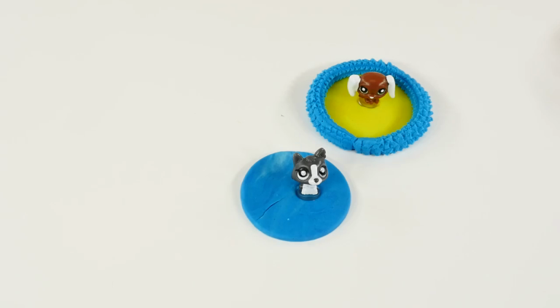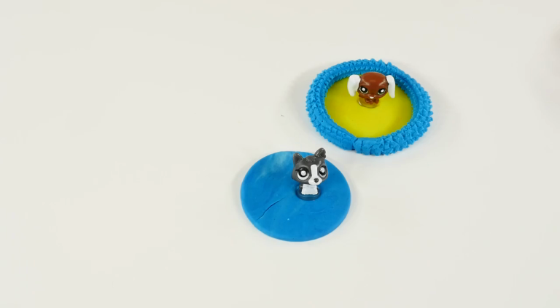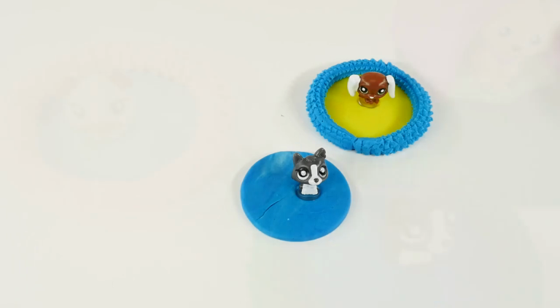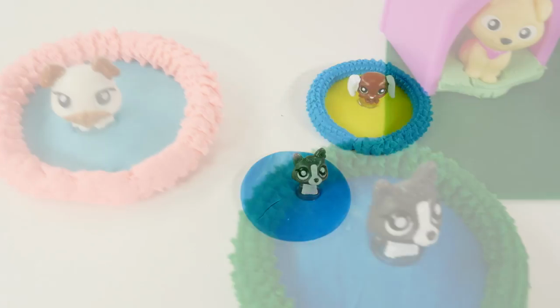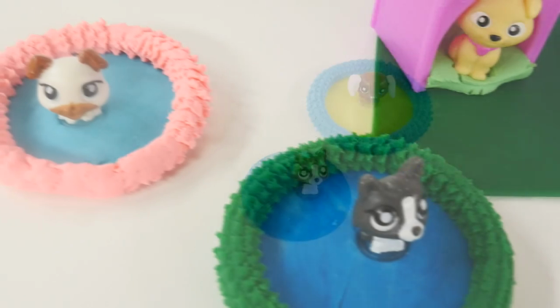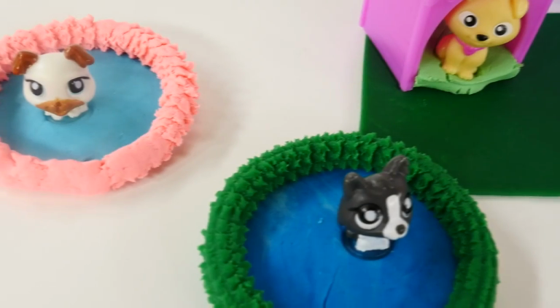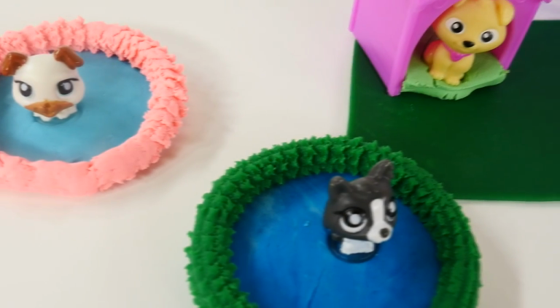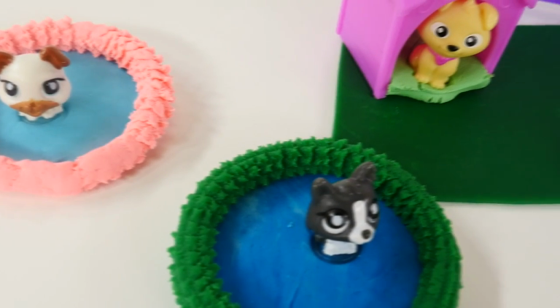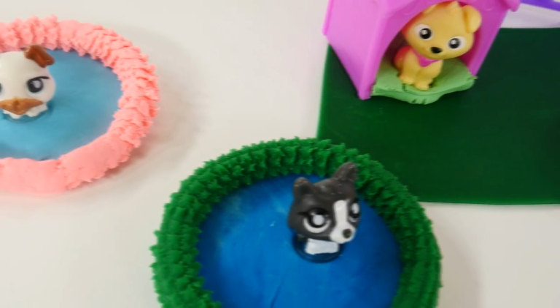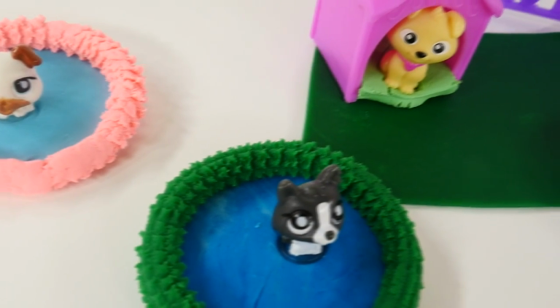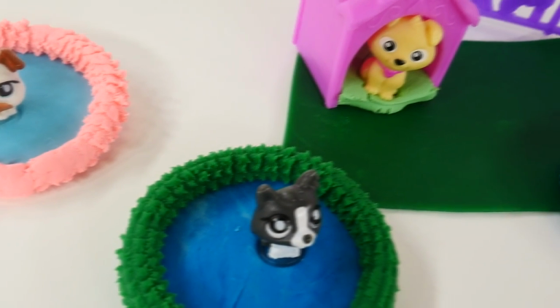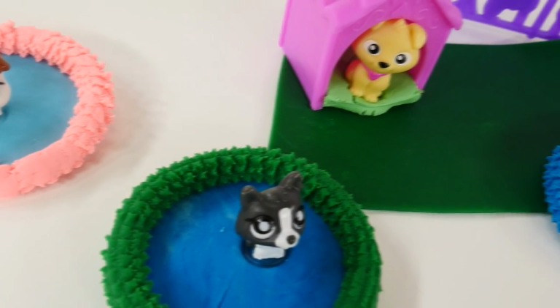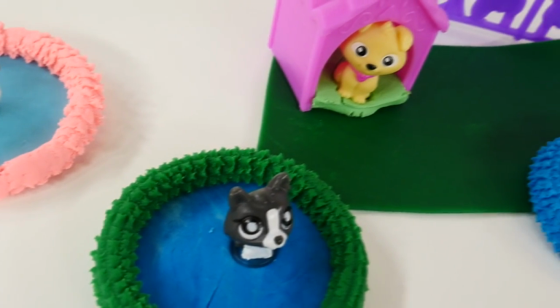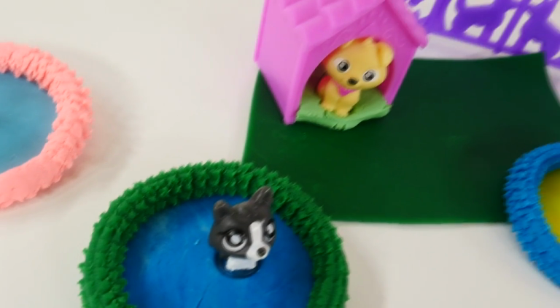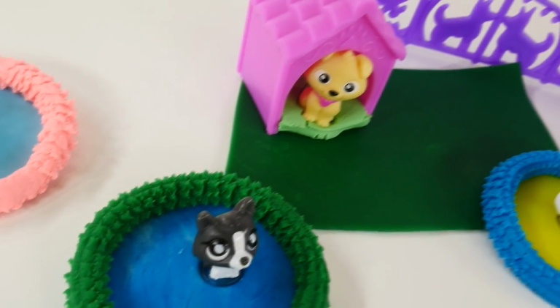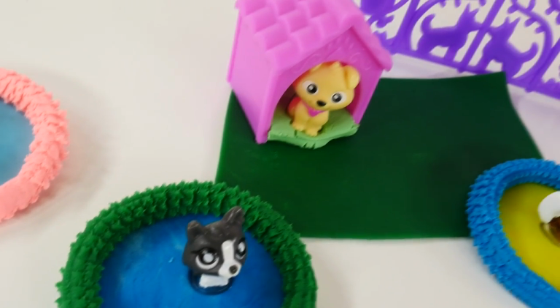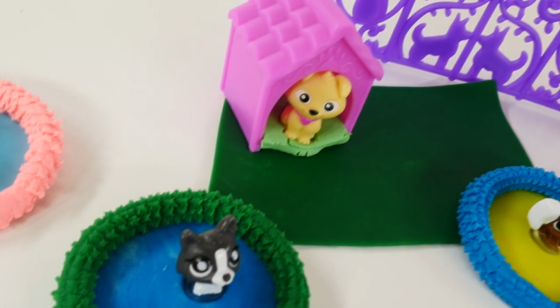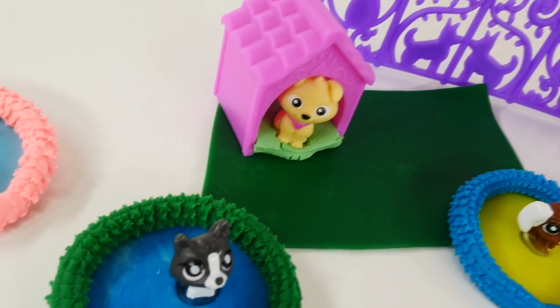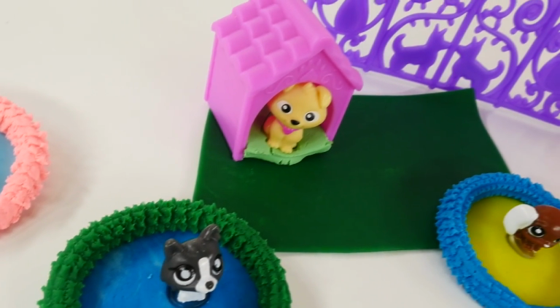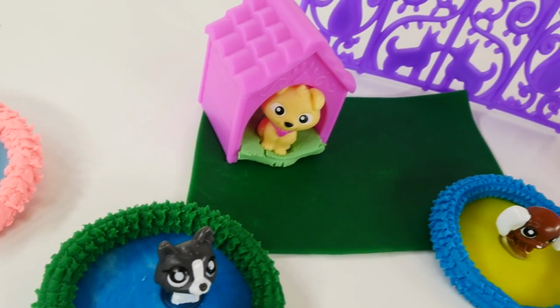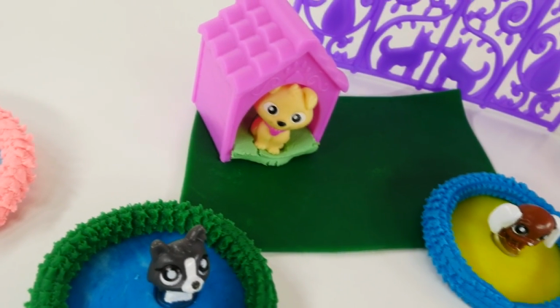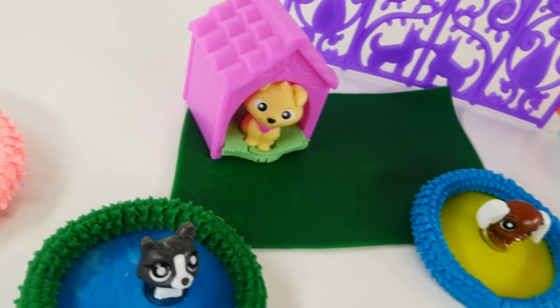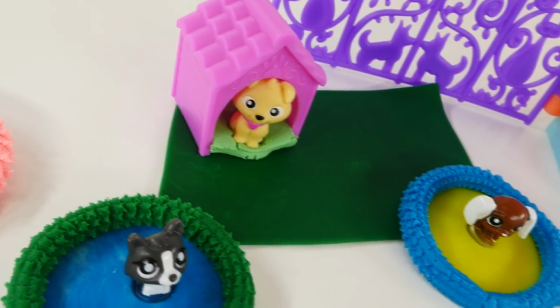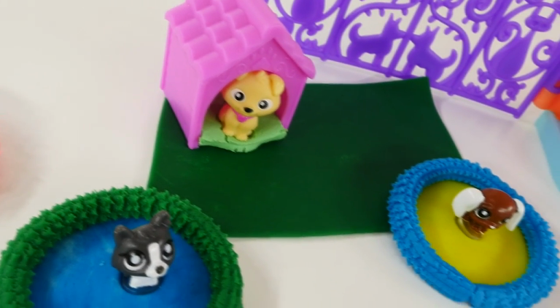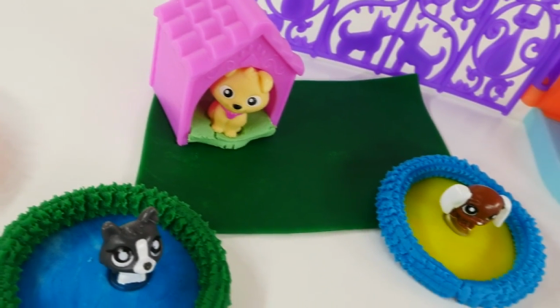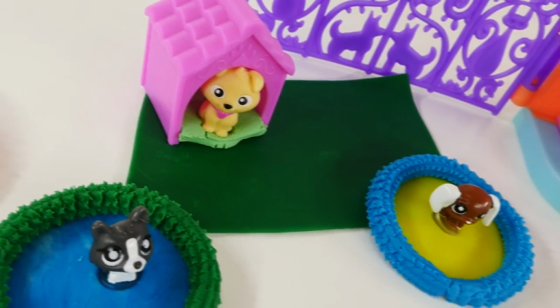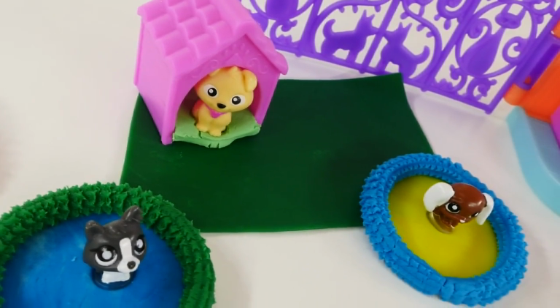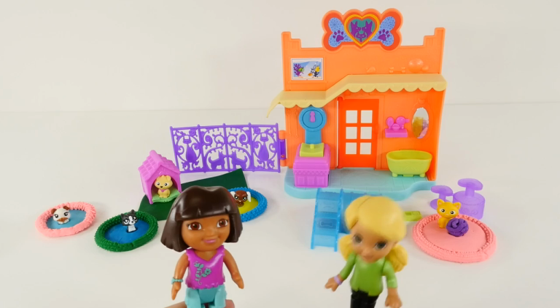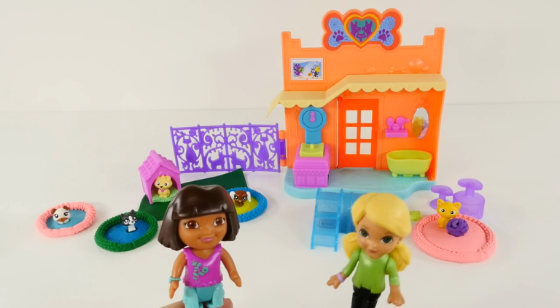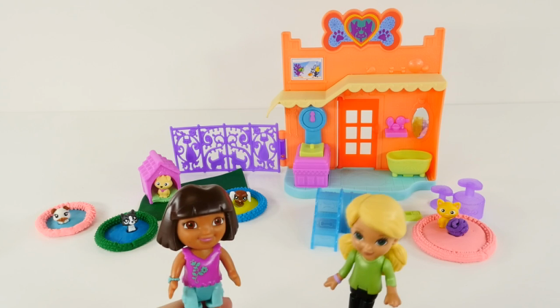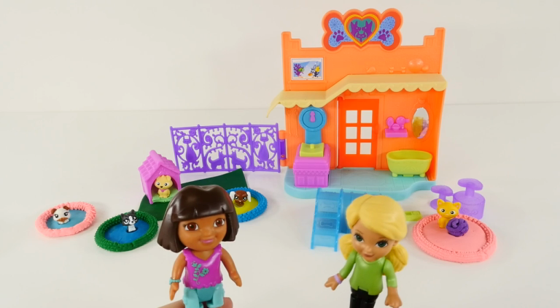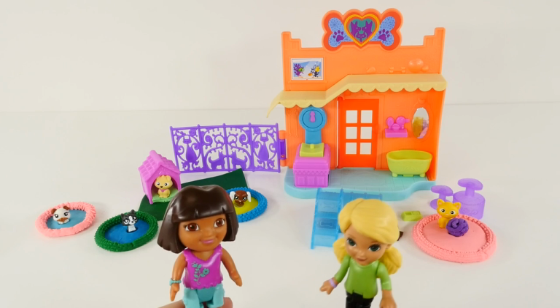The puppies look so cozy now. They do! Thank you so much for bringing them in today.